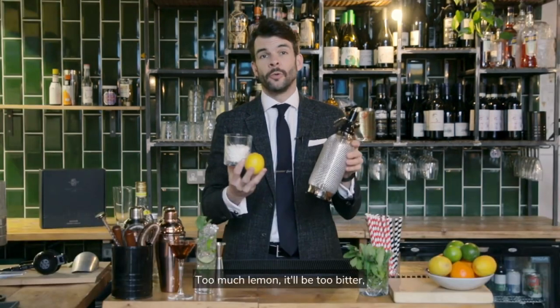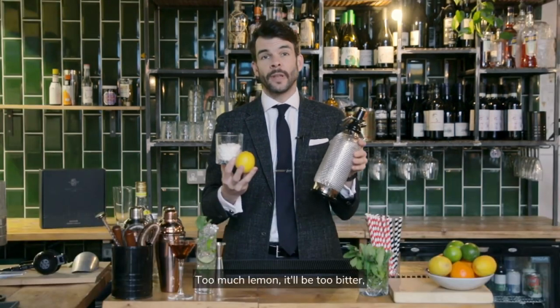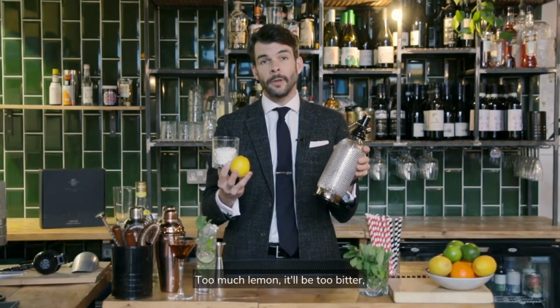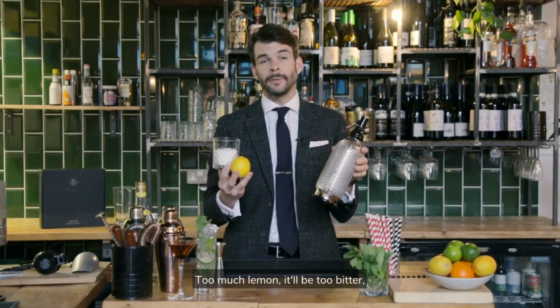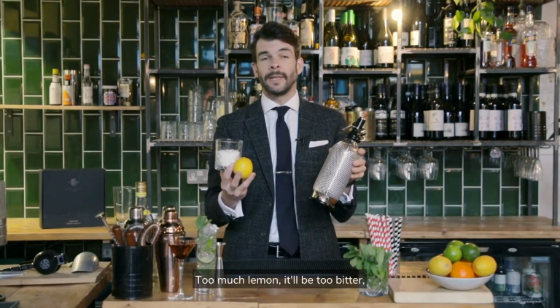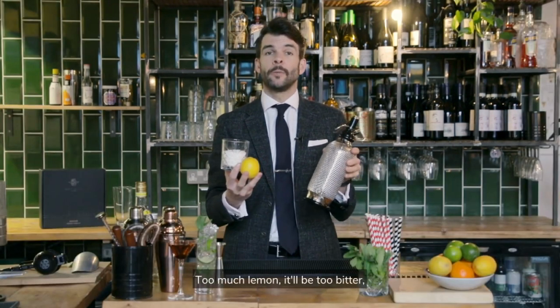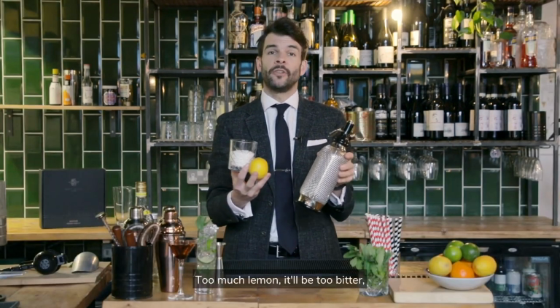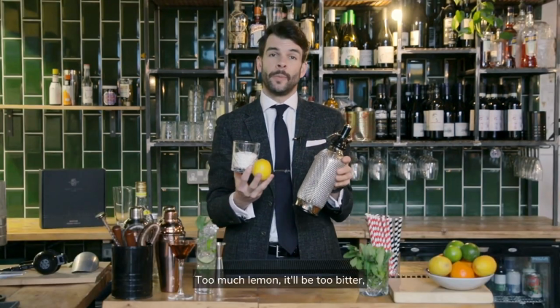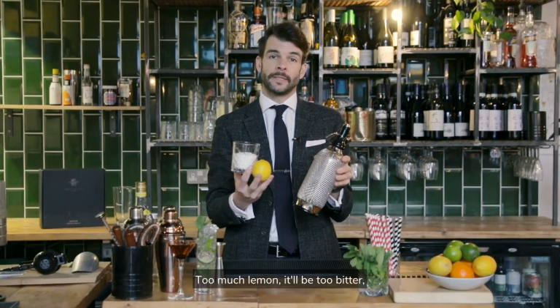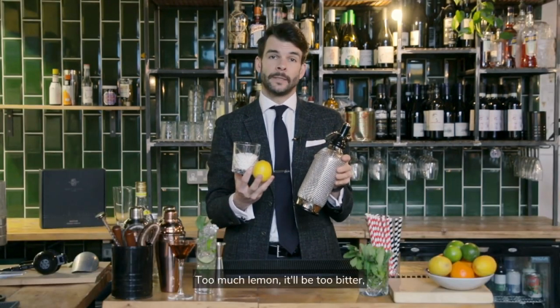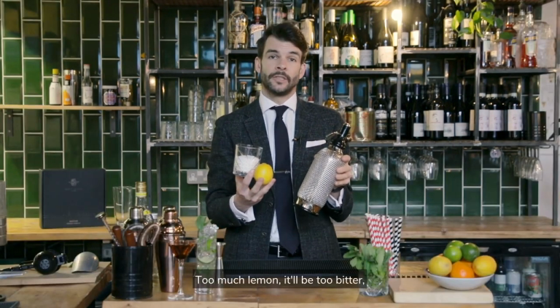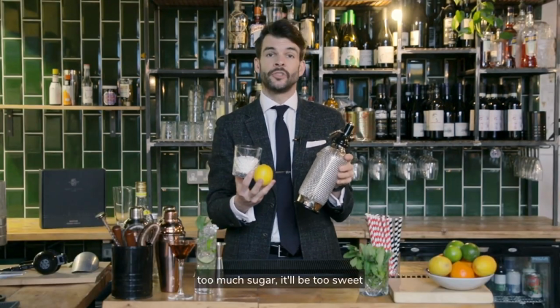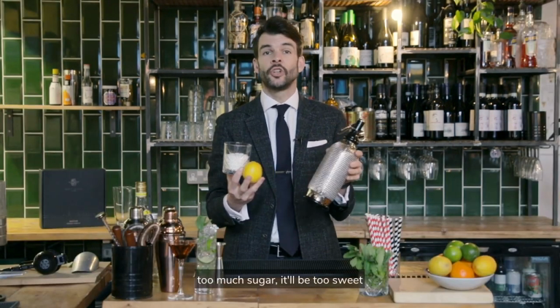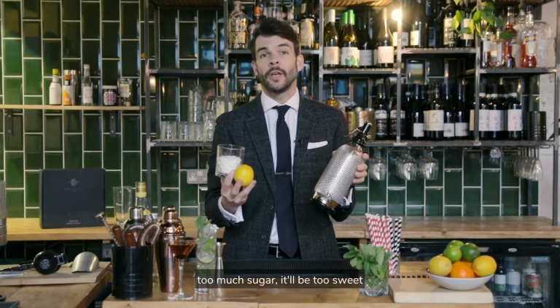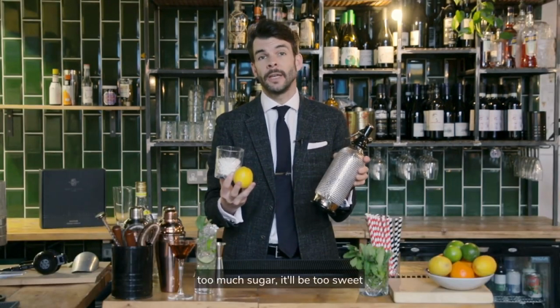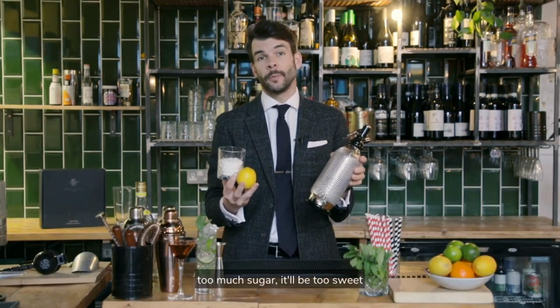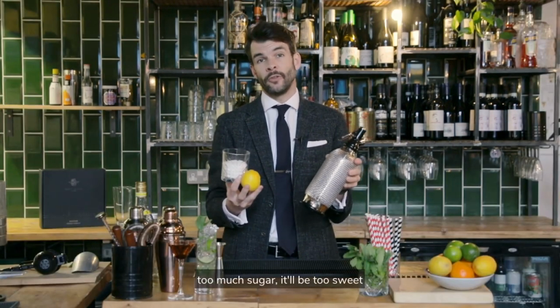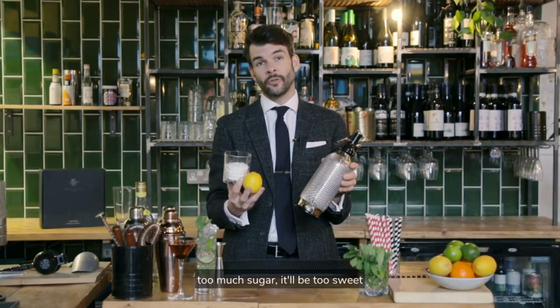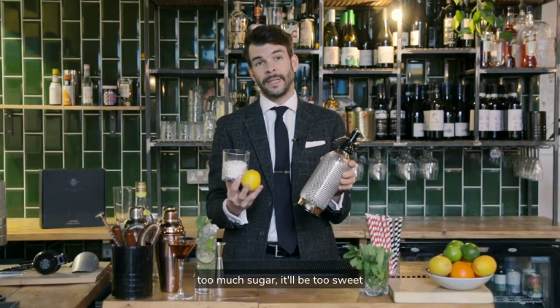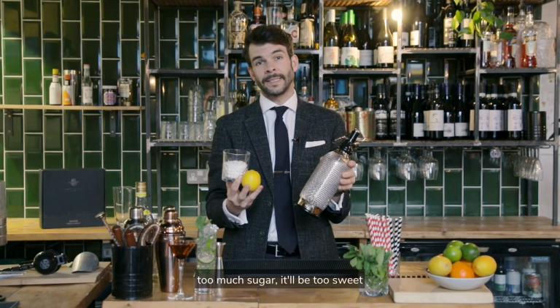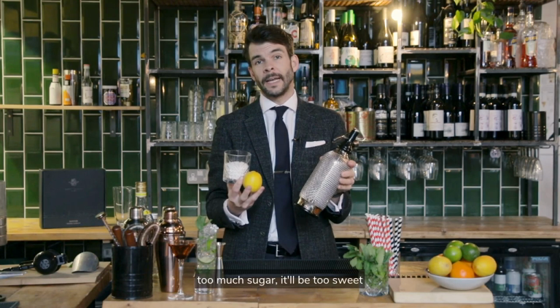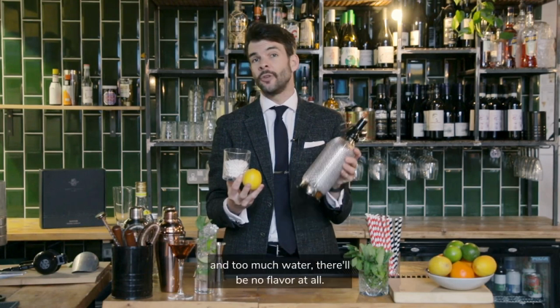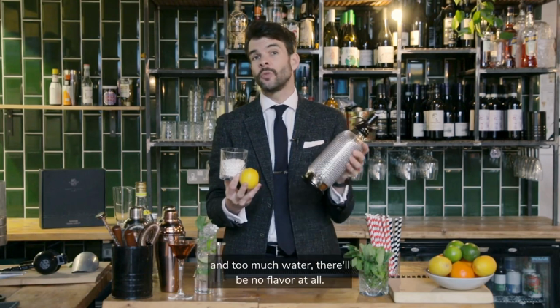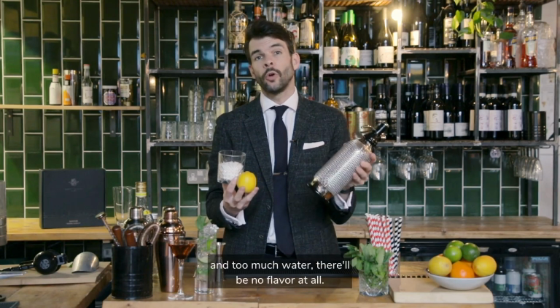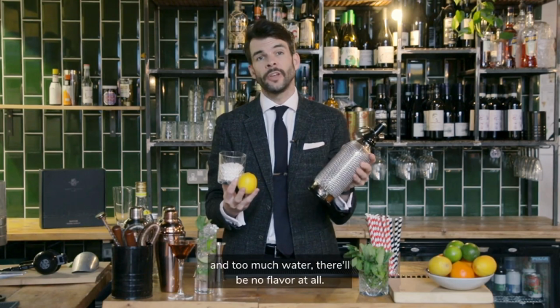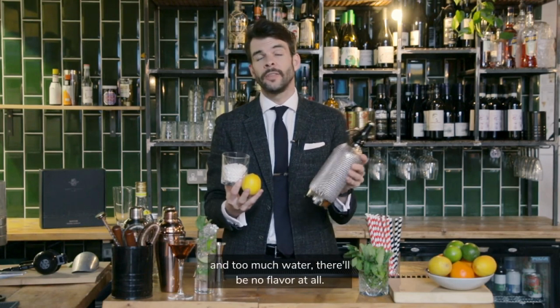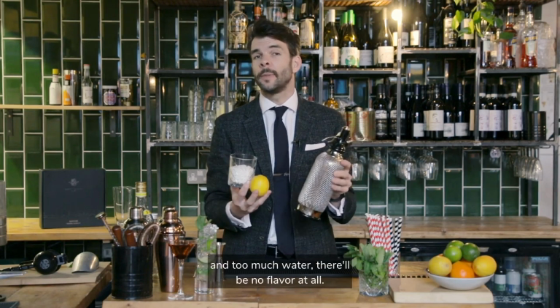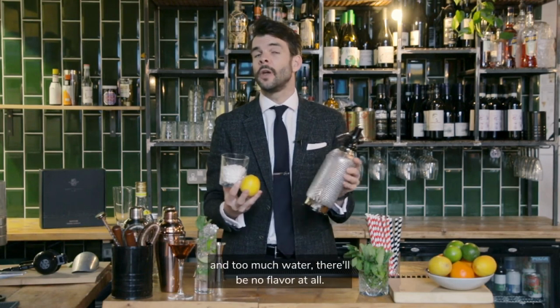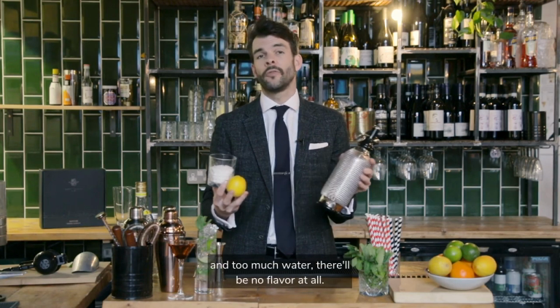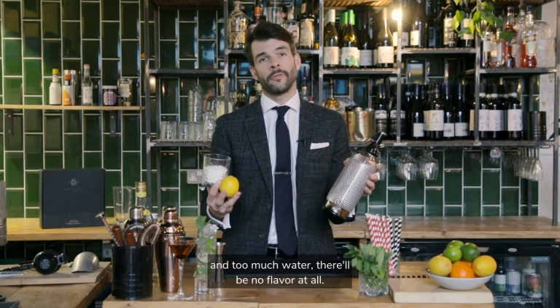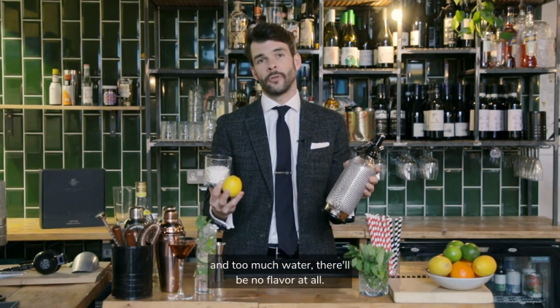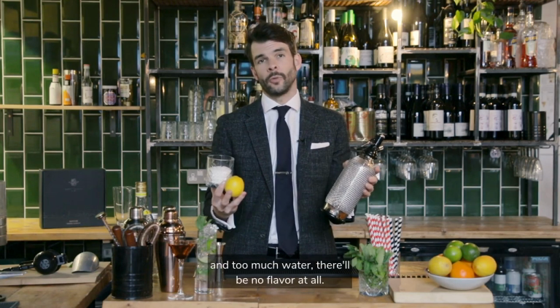Too much lemon, it'll be too bitter. Too much sugar, it'll be too sweet. And too much water, there'll be no flavour at all.